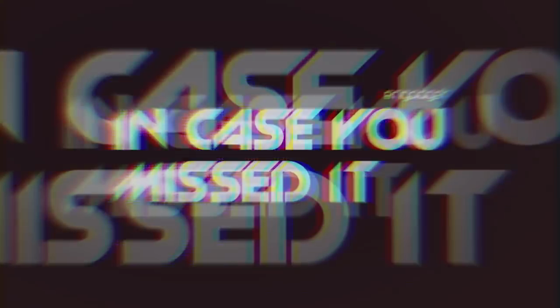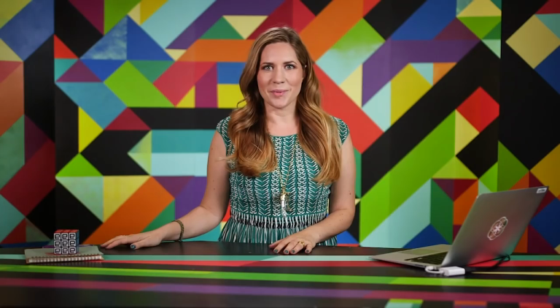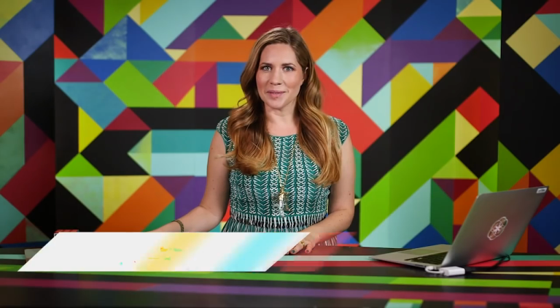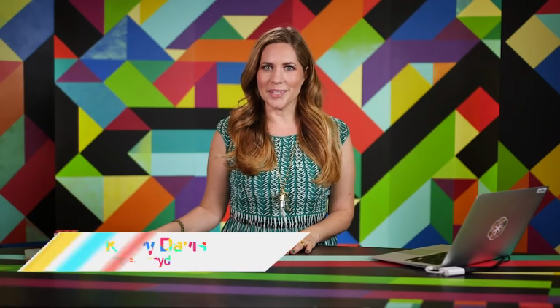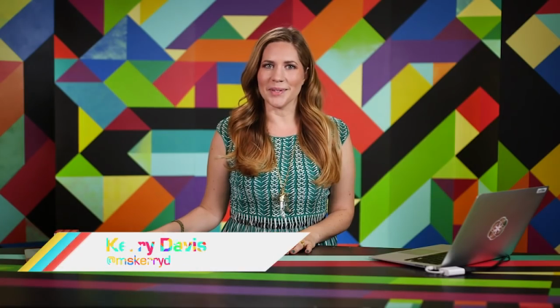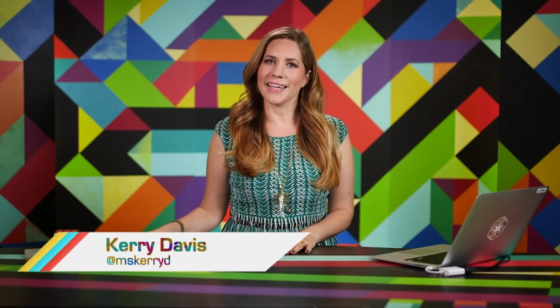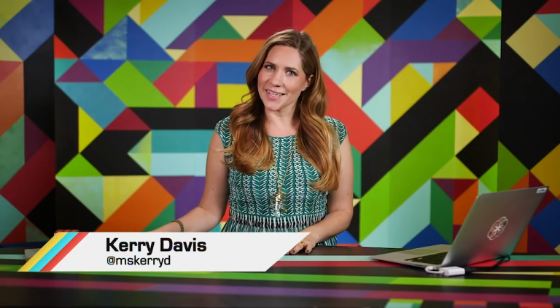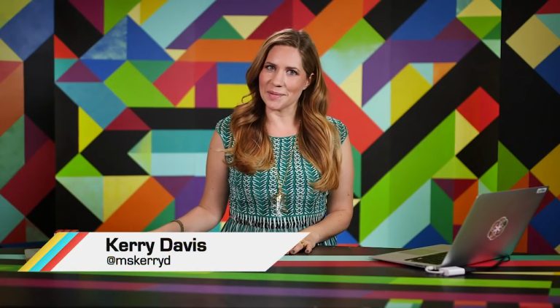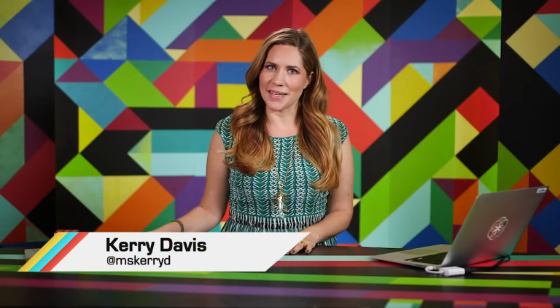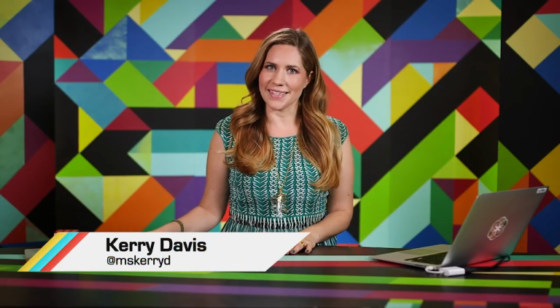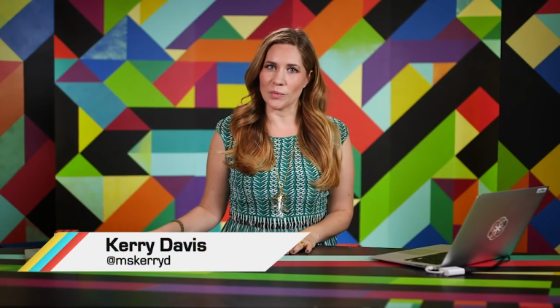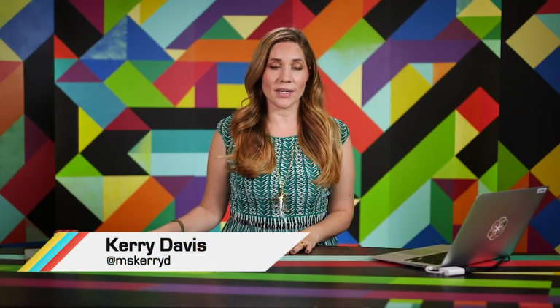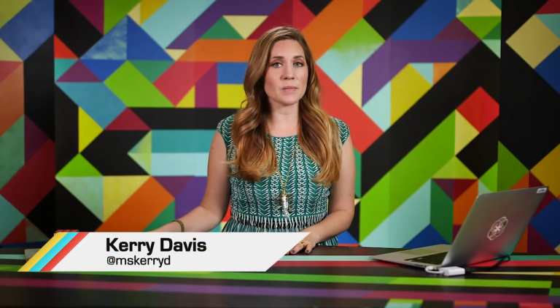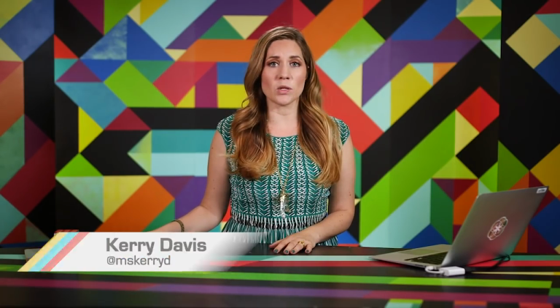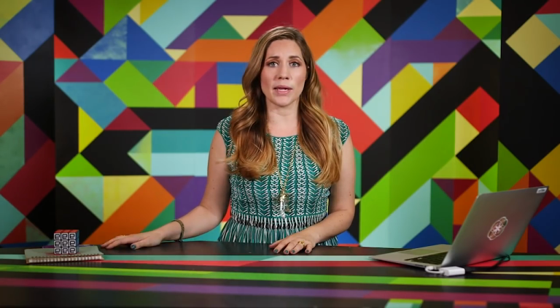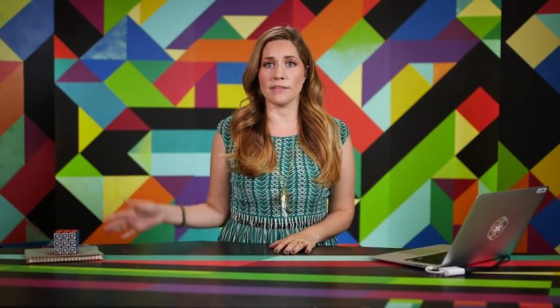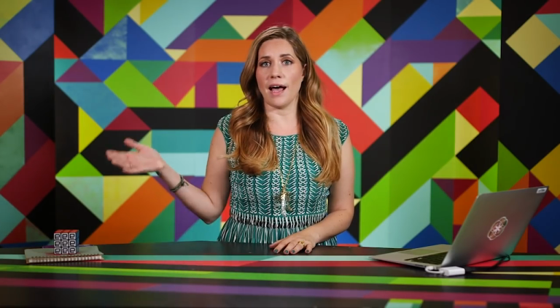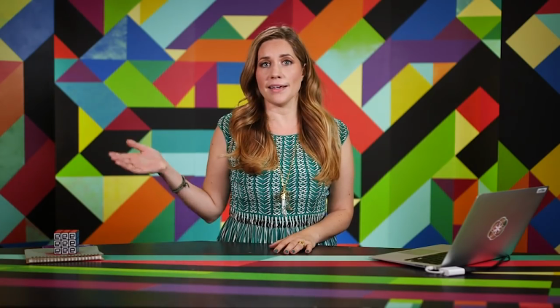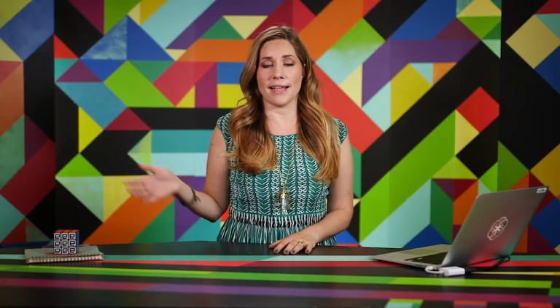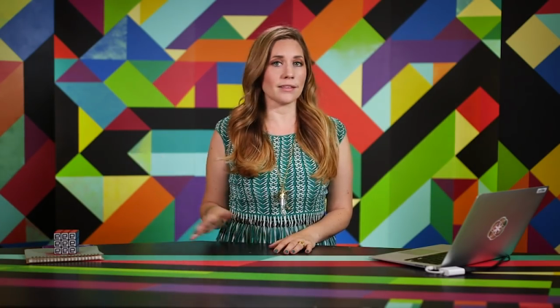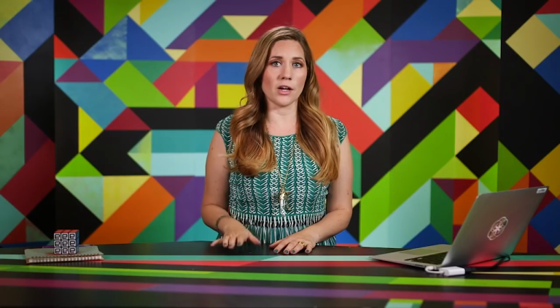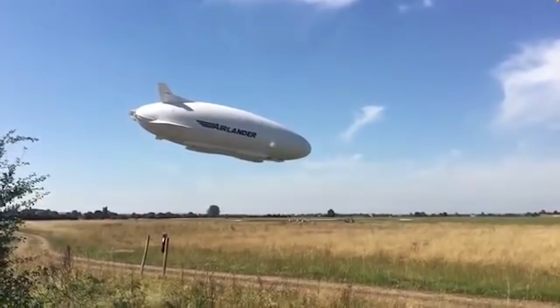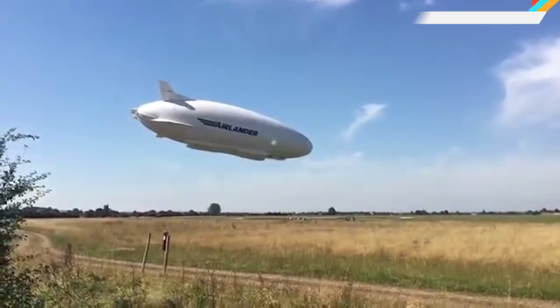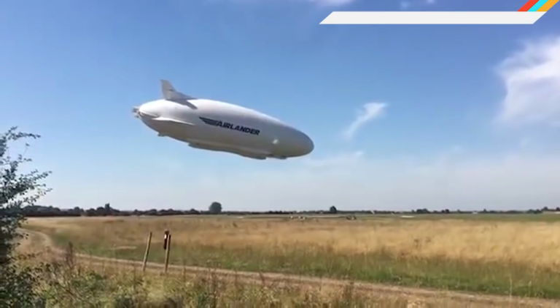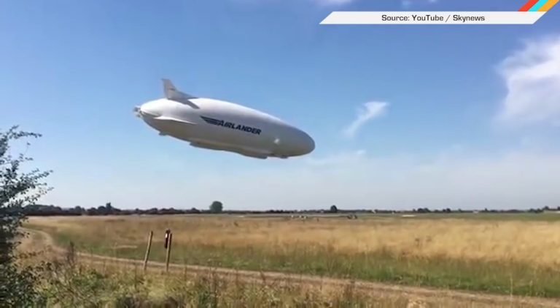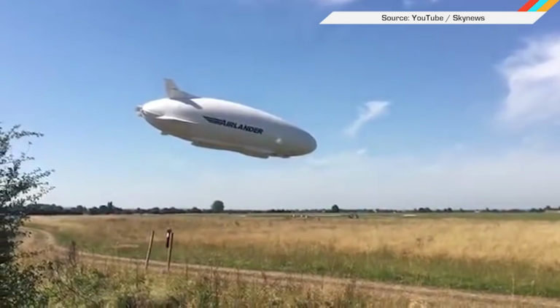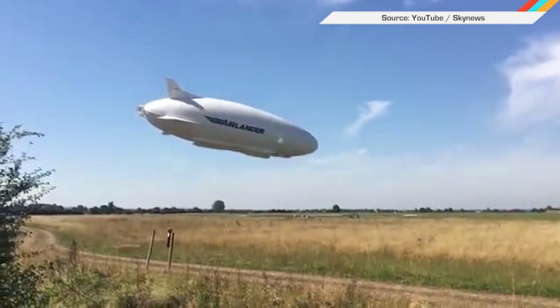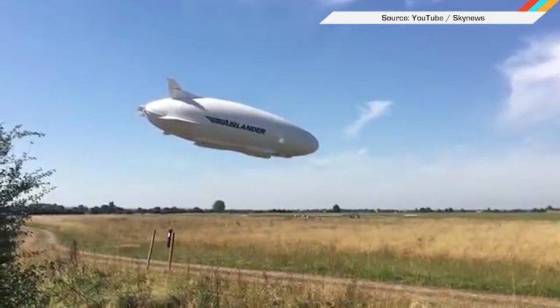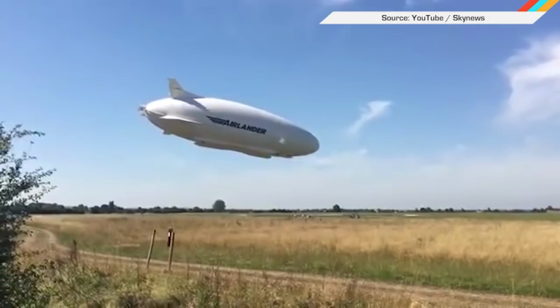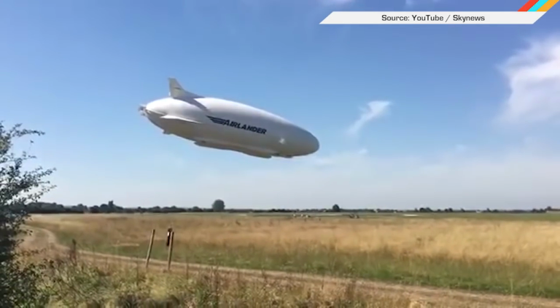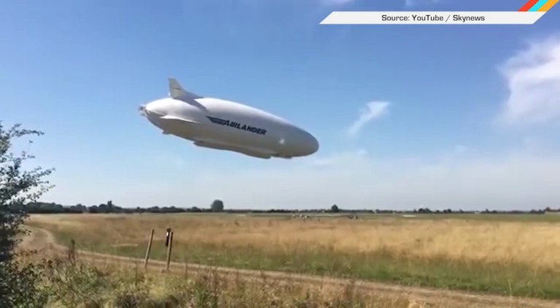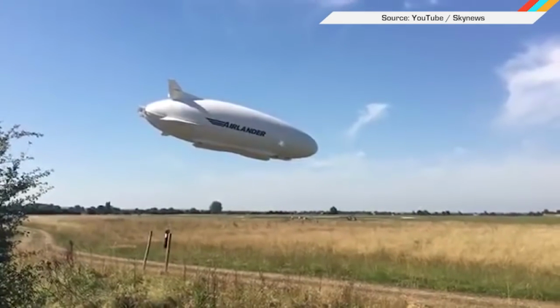Welcome to In Case You Missed It, where it's been a week of highs and lows for the world's longest airship.